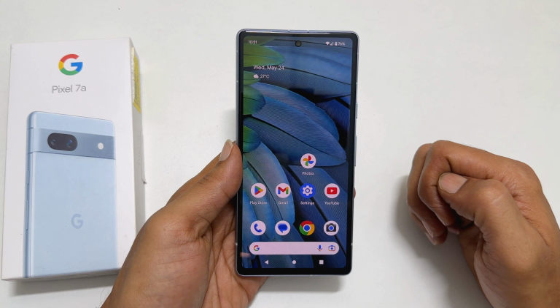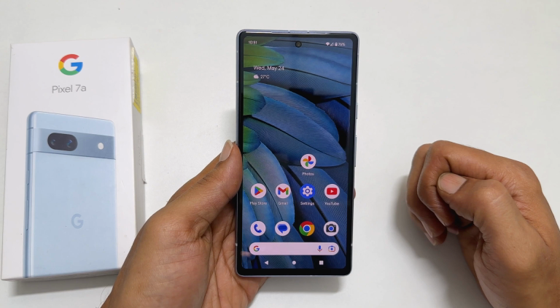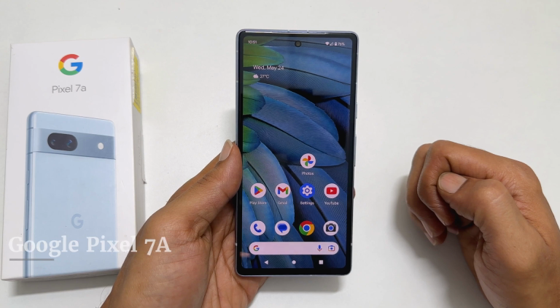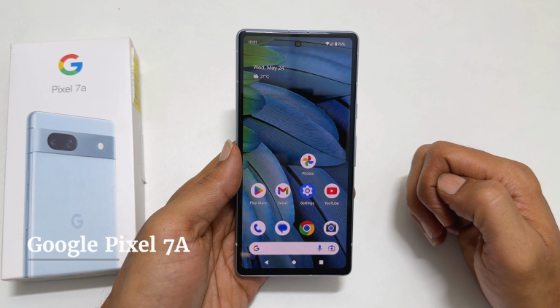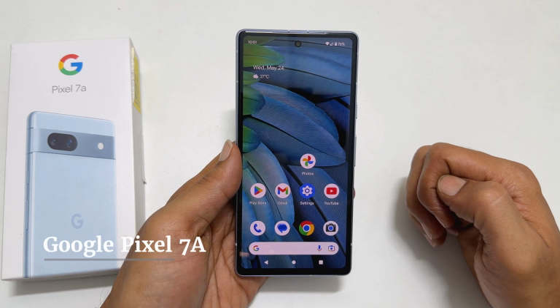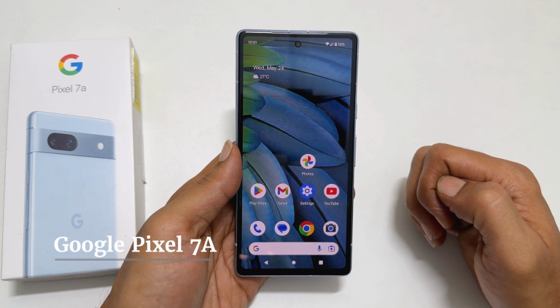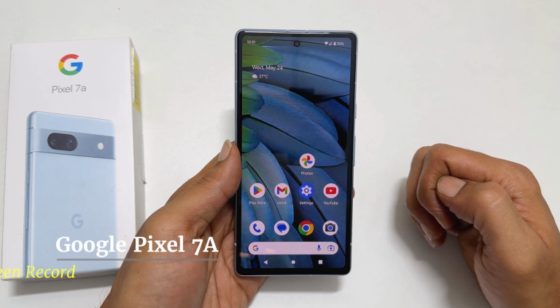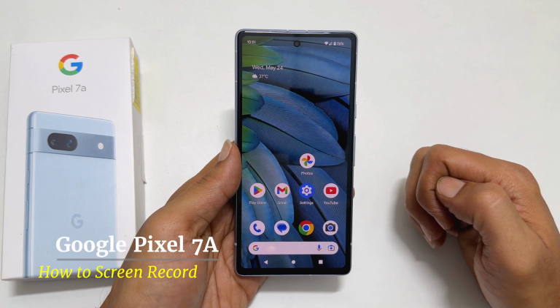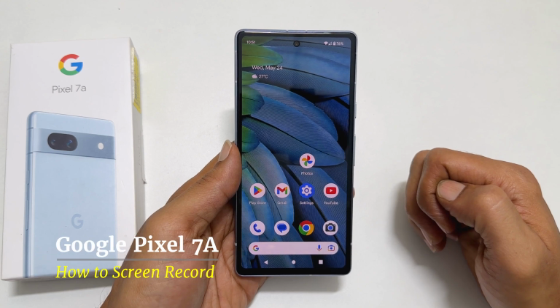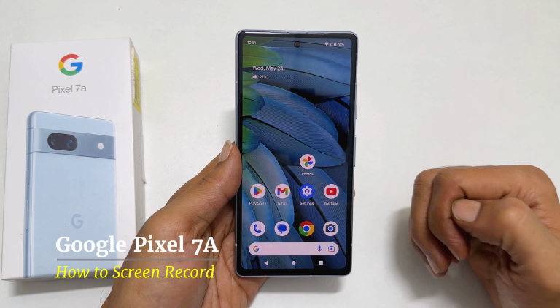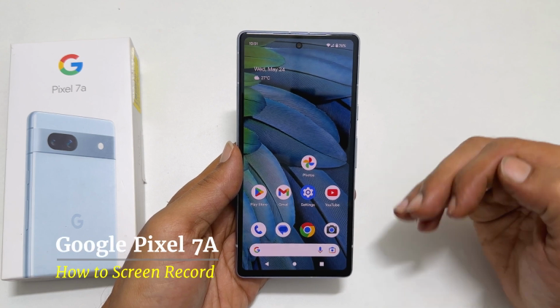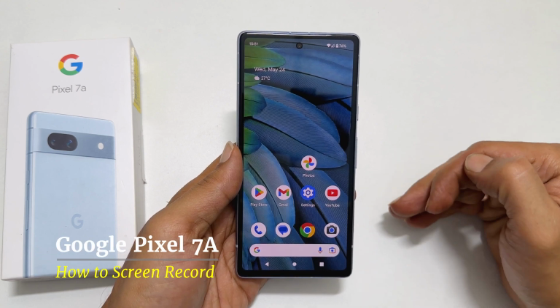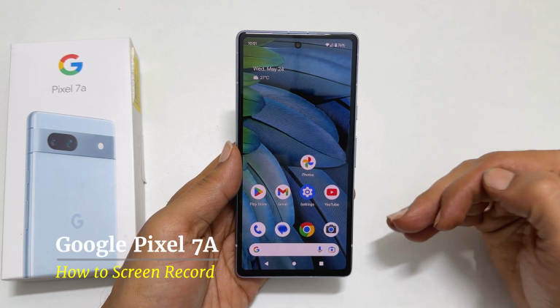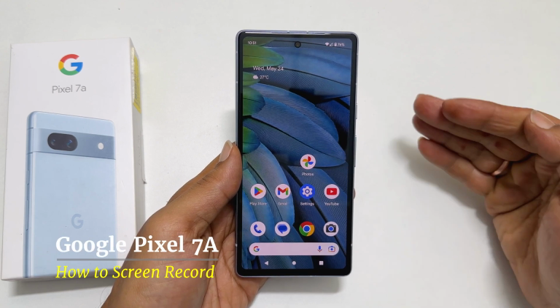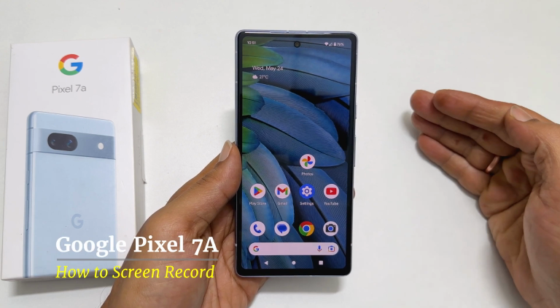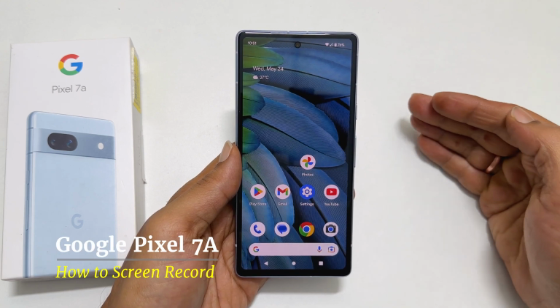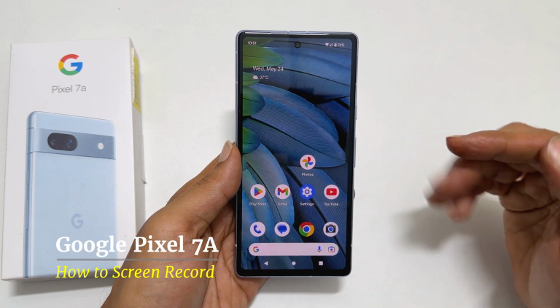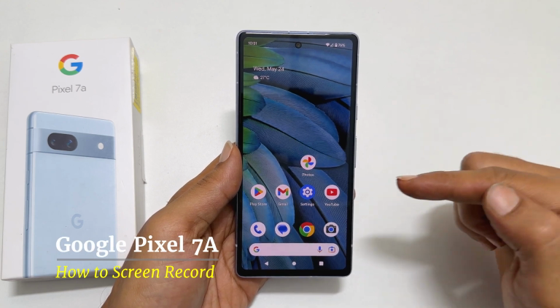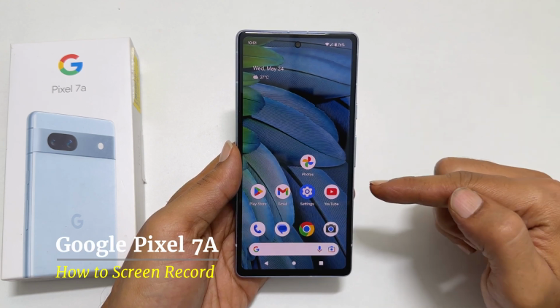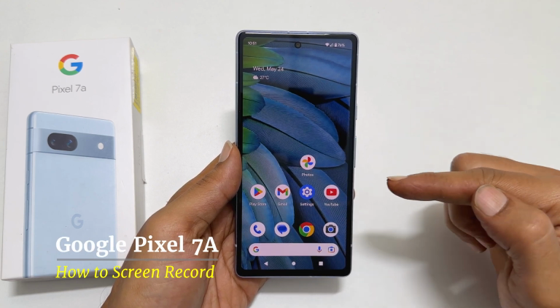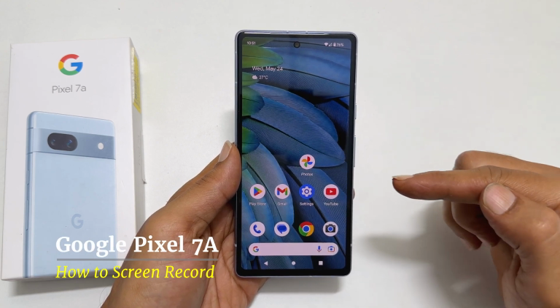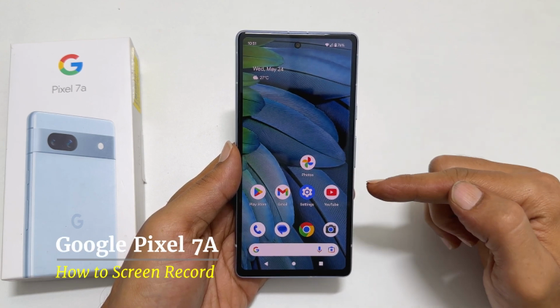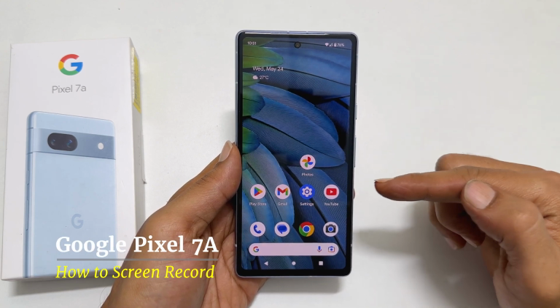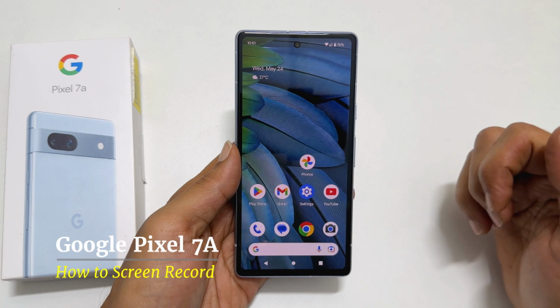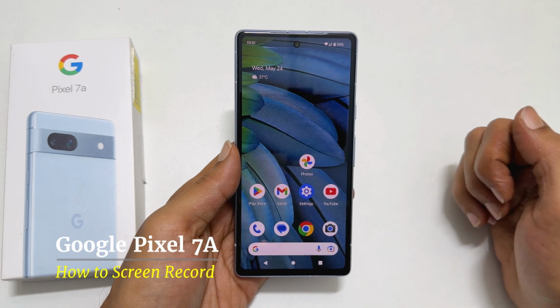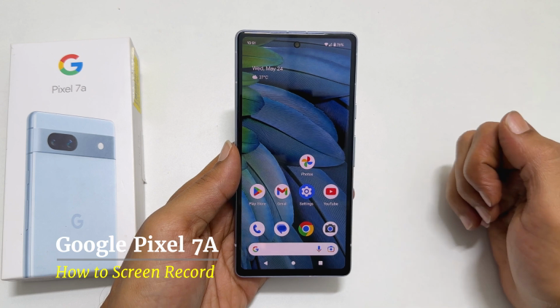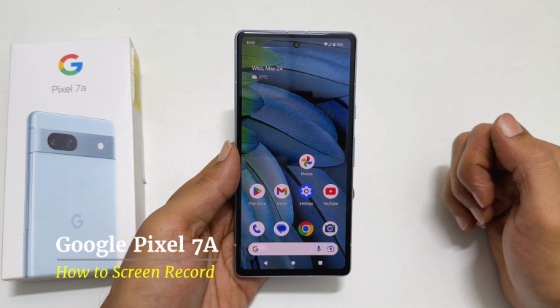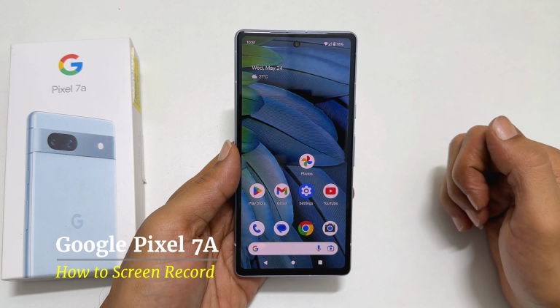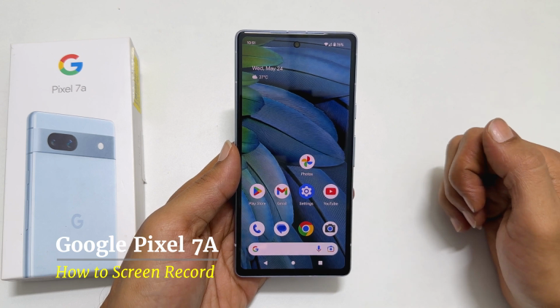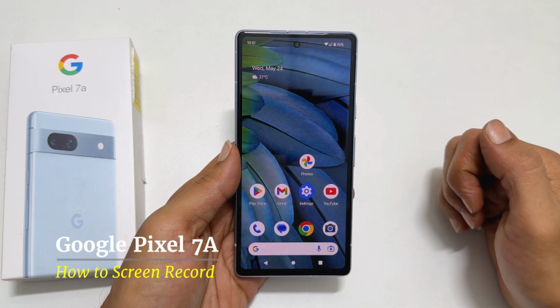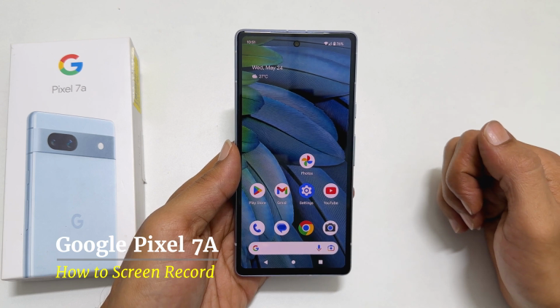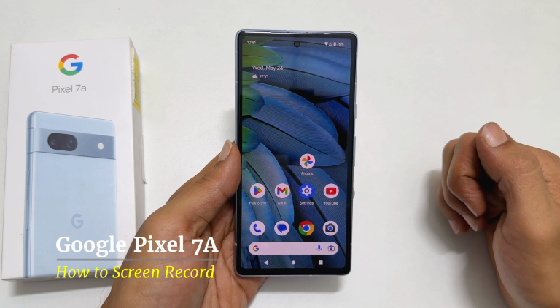Hi there. This video will show you how to do screen recording on Google Pixel 7a. Let's get started.